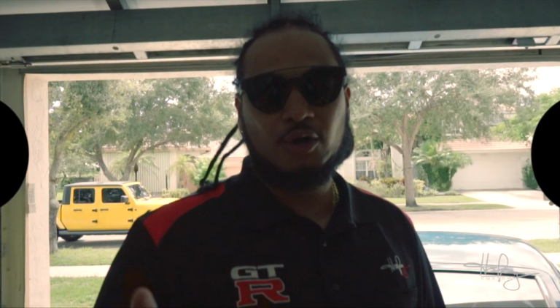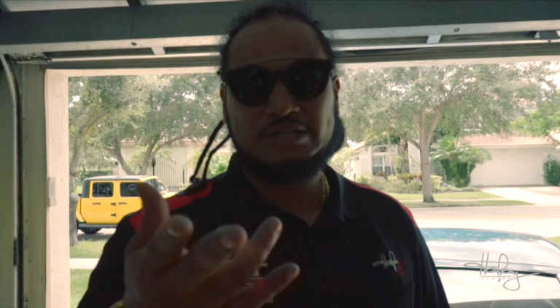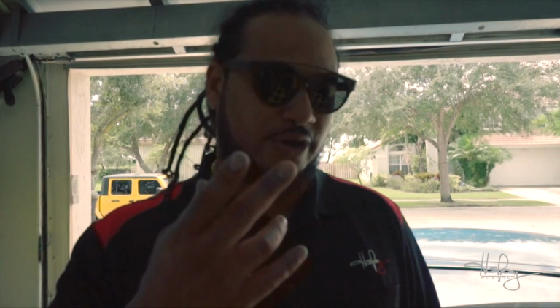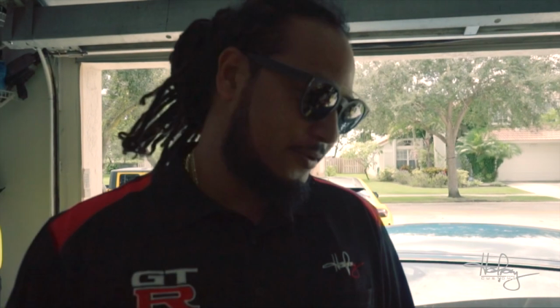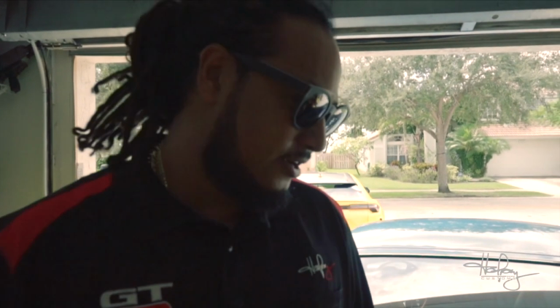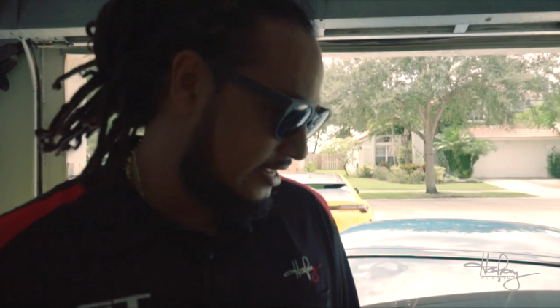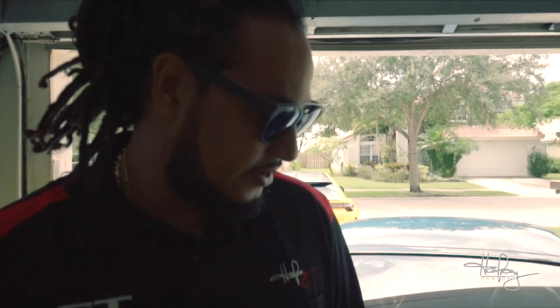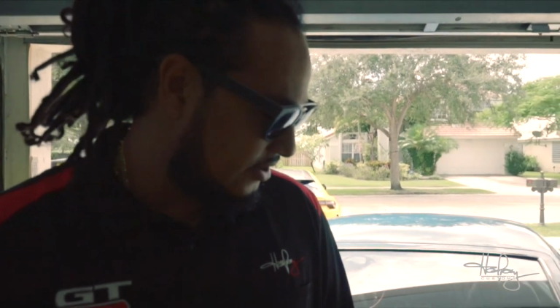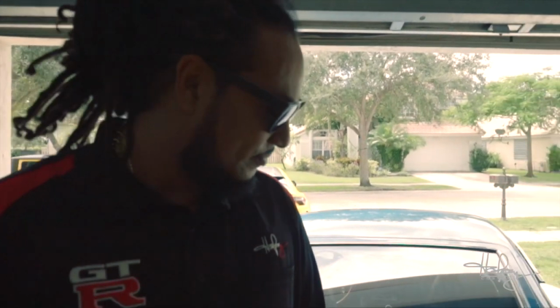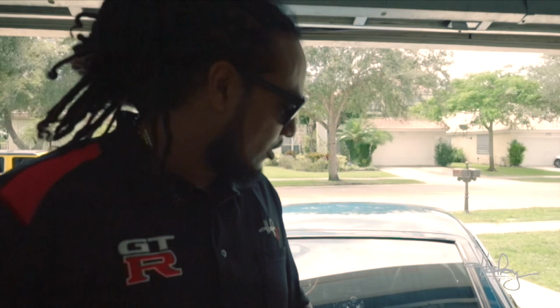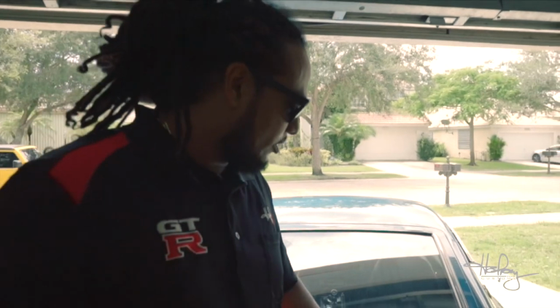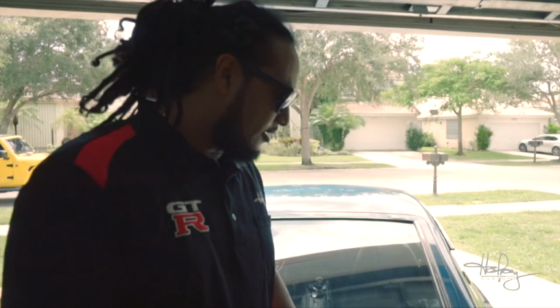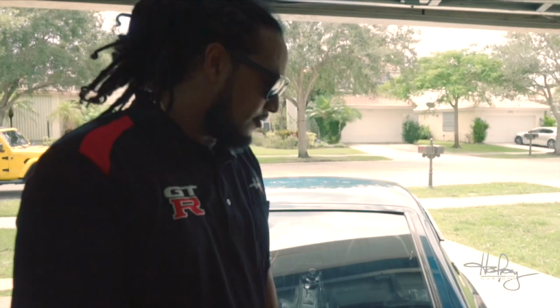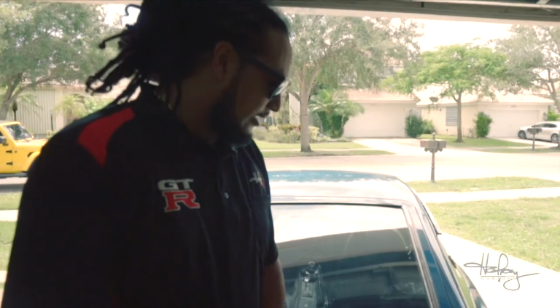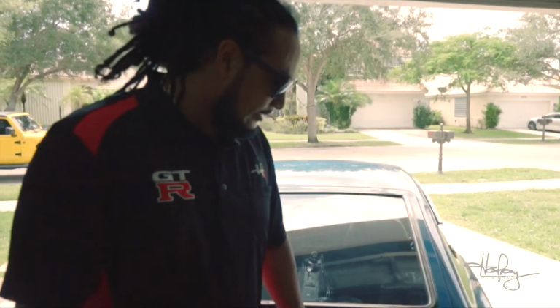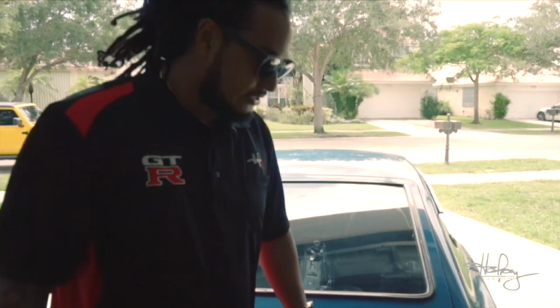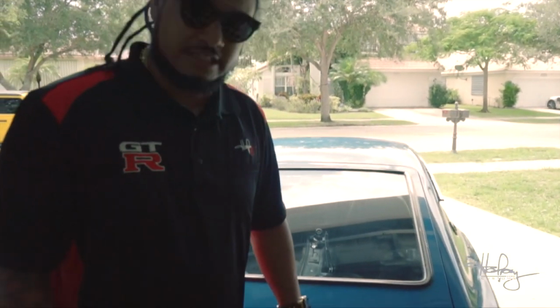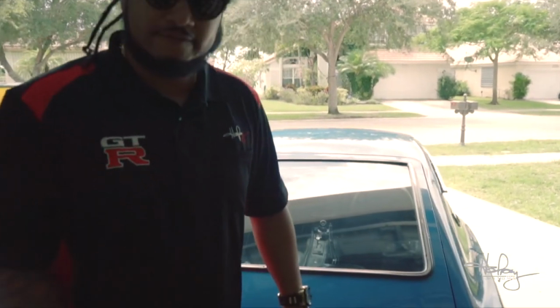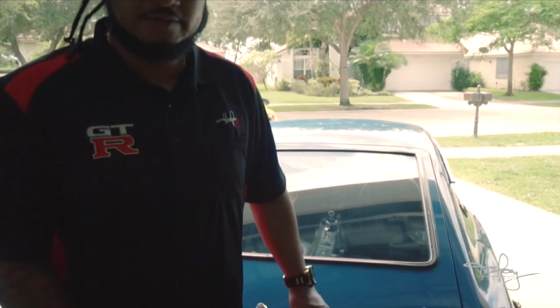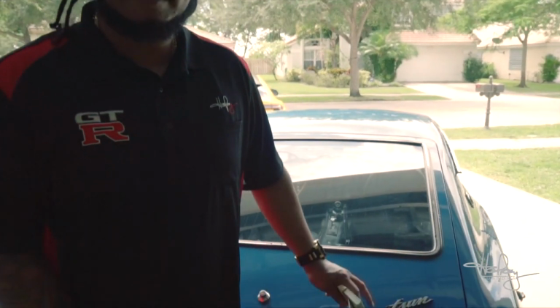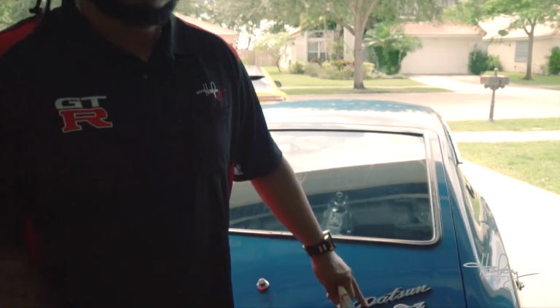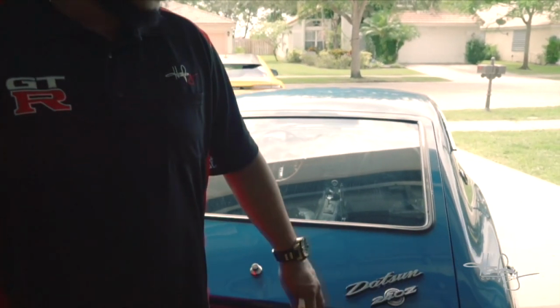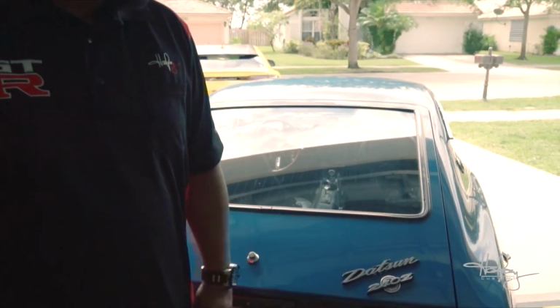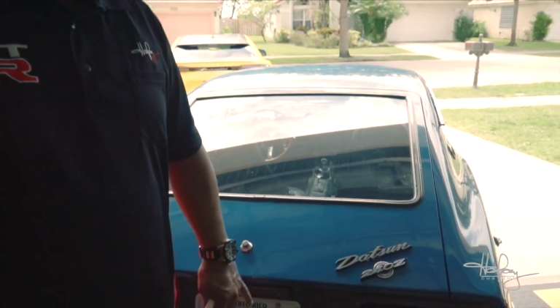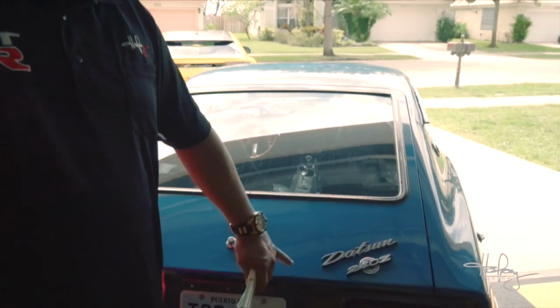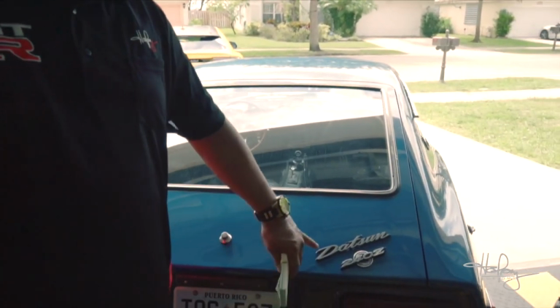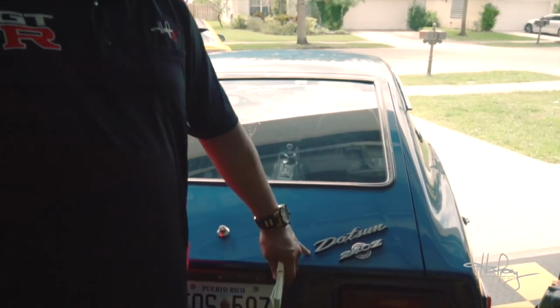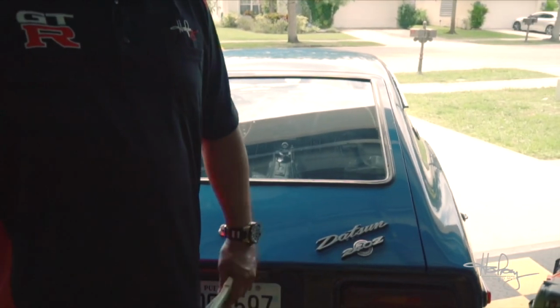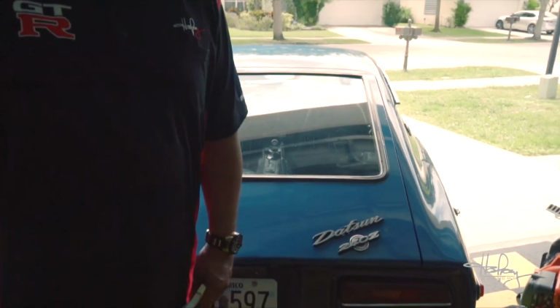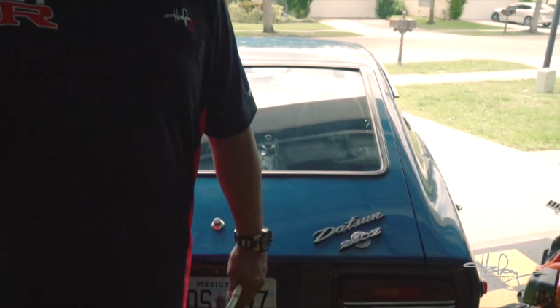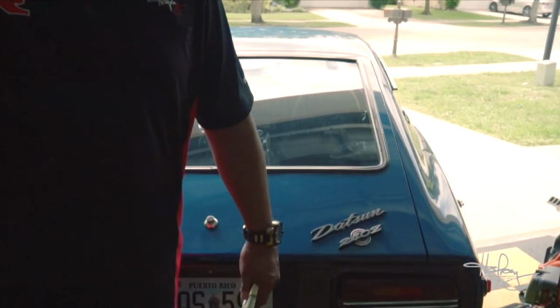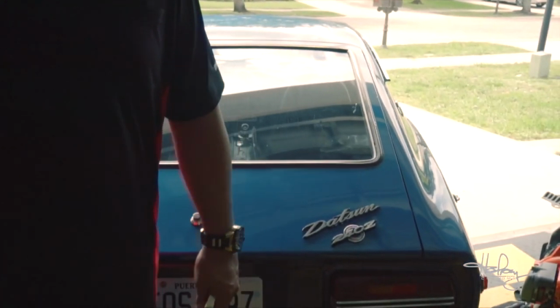Yo, it's your boy Hoi Pong, and I'm here to talk about my latest addition to the fleet, one of my dream cars, a 1971 Datsun 240Z.